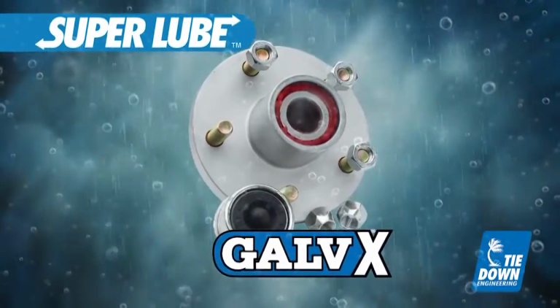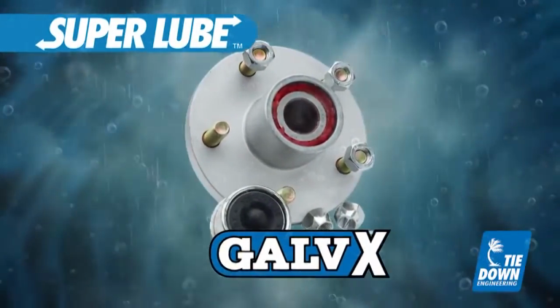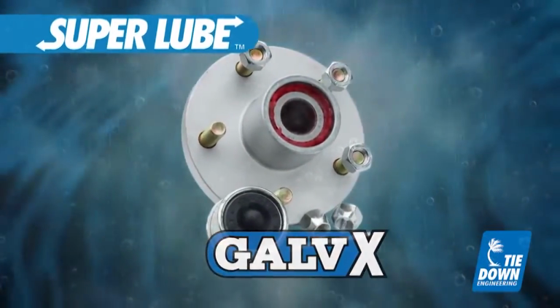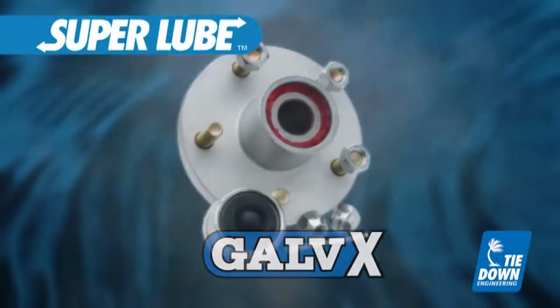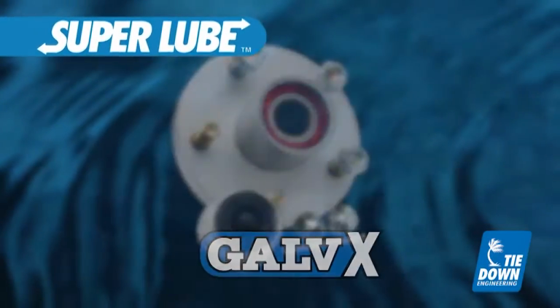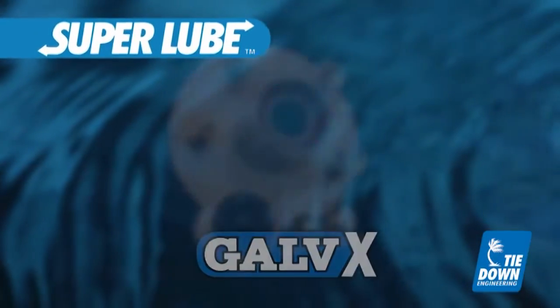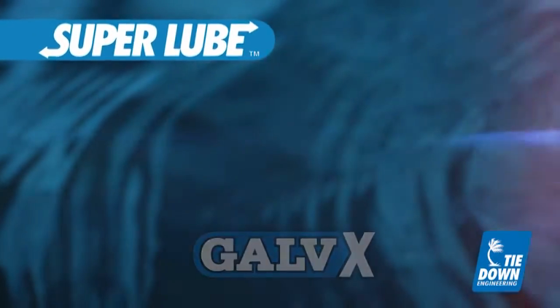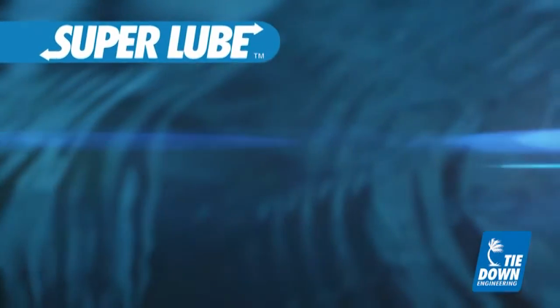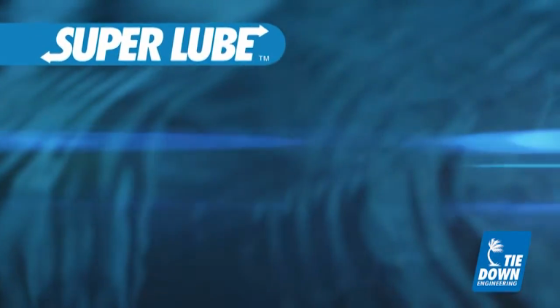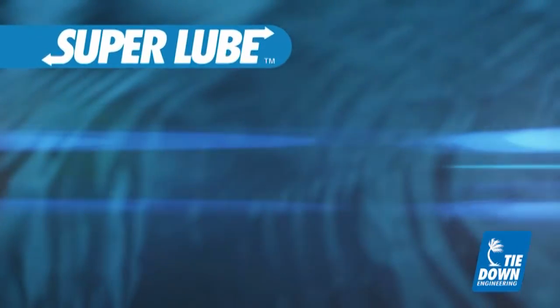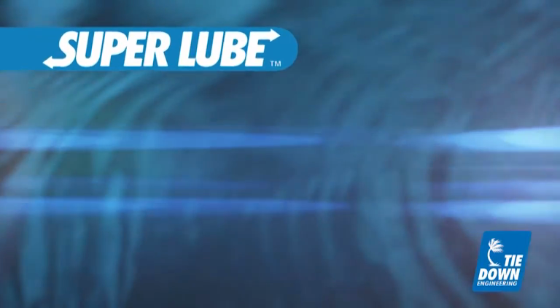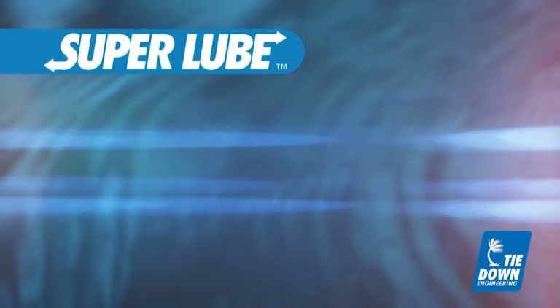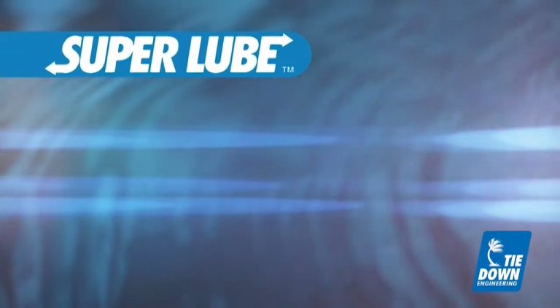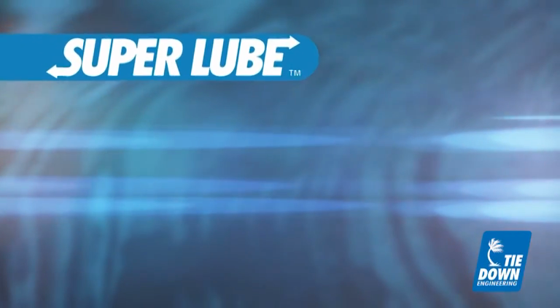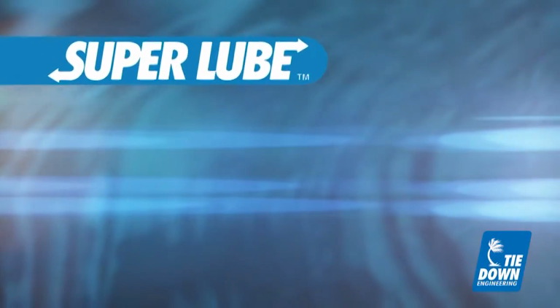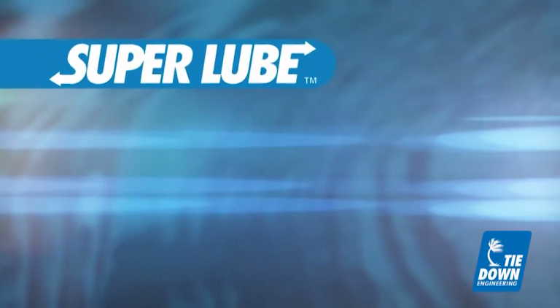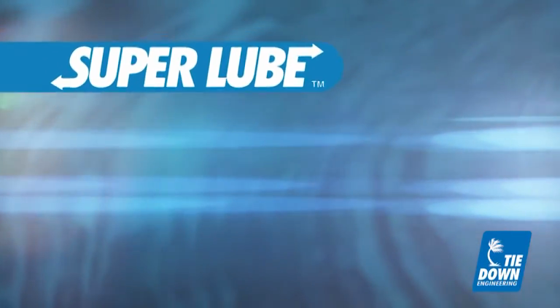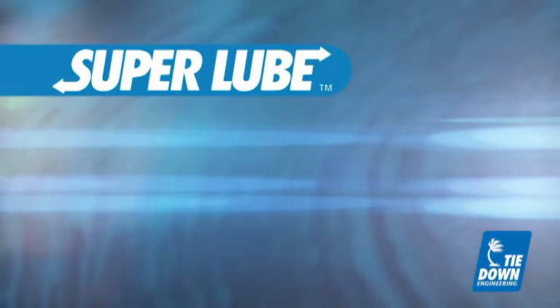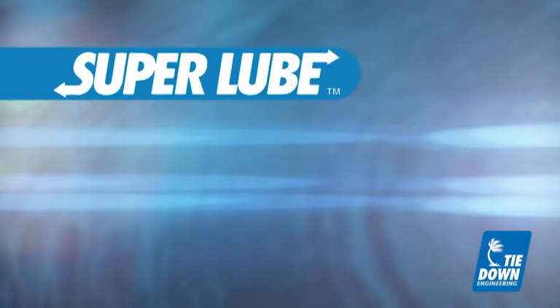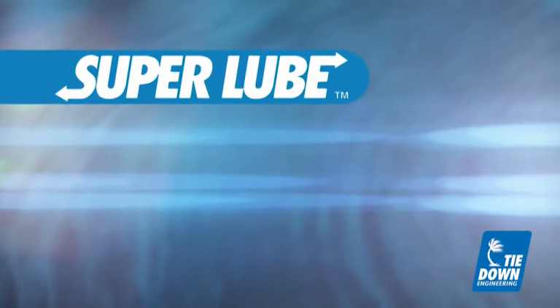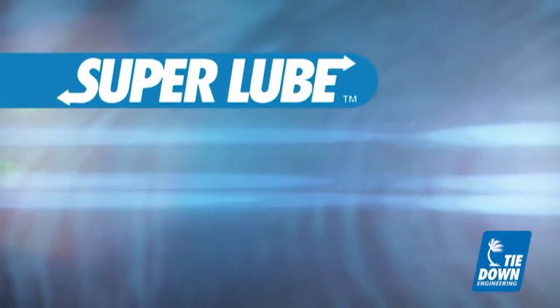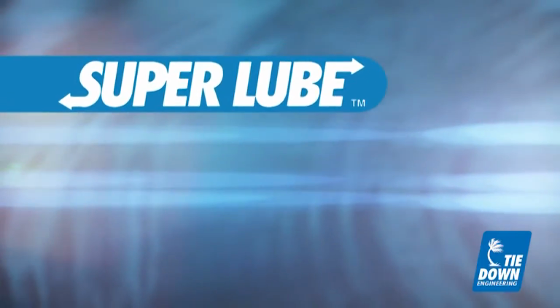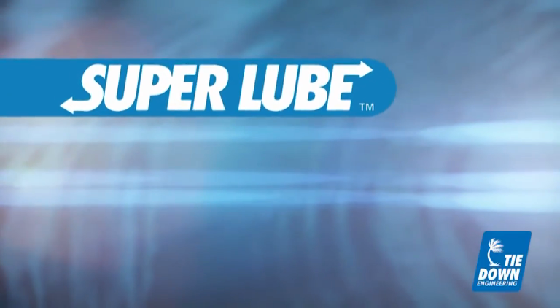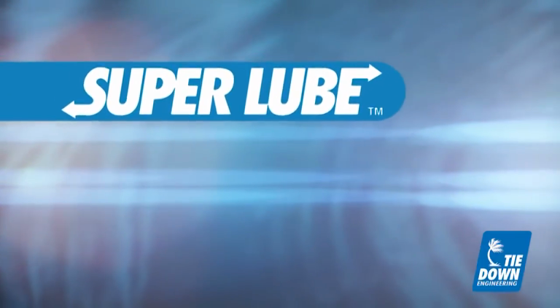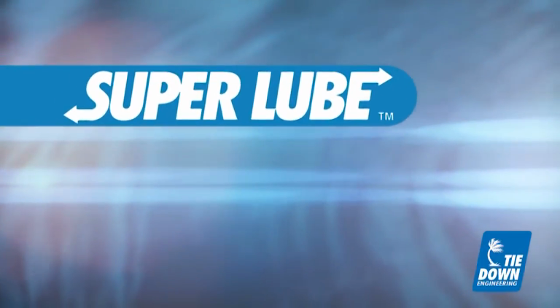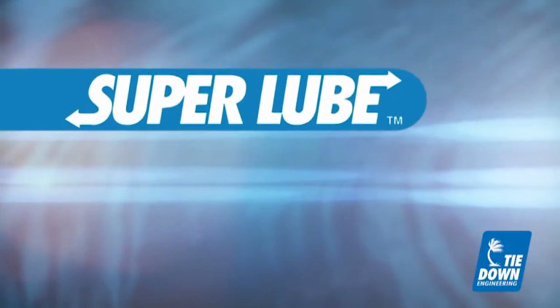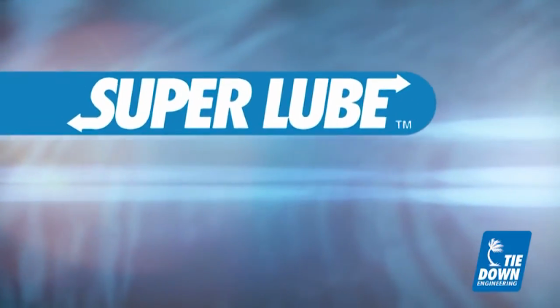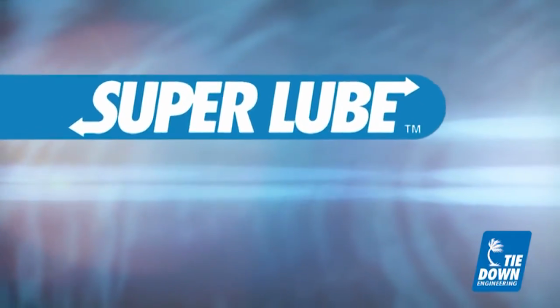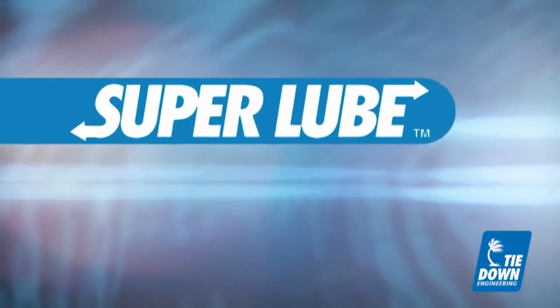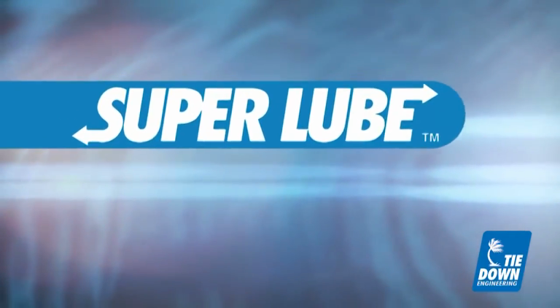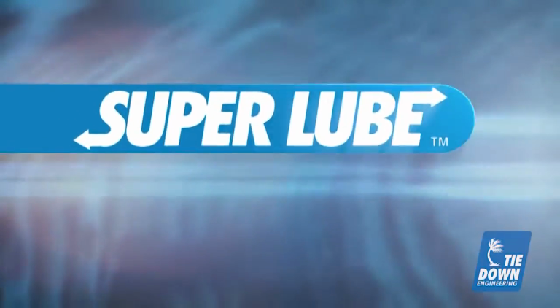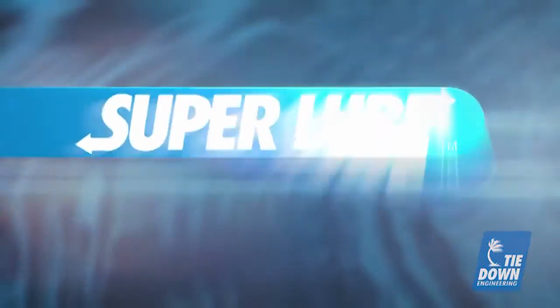Super Lube Hubs do not eliminate hub maintenance. They just make it a whole lot easier.